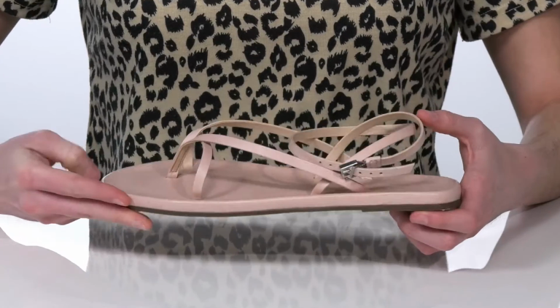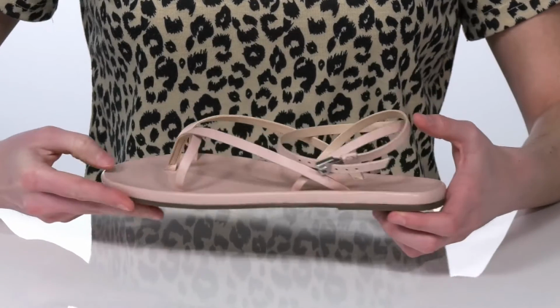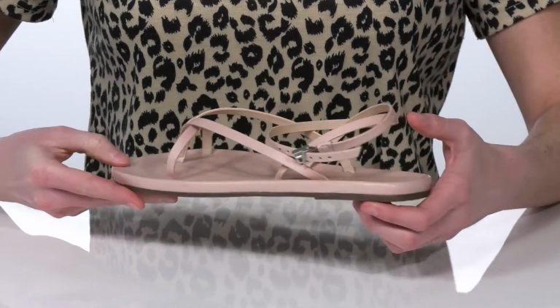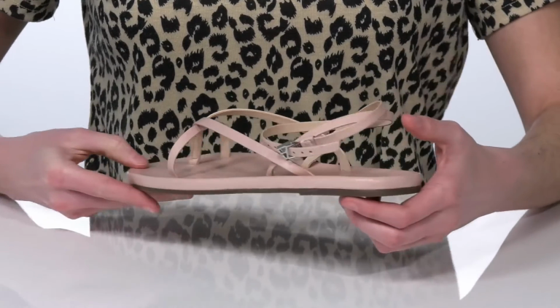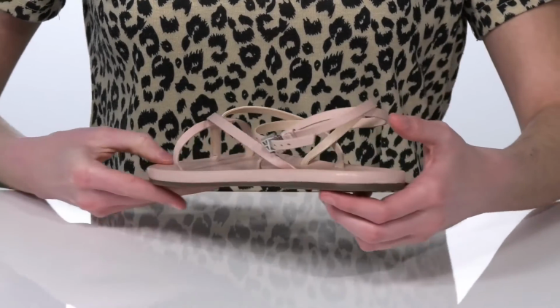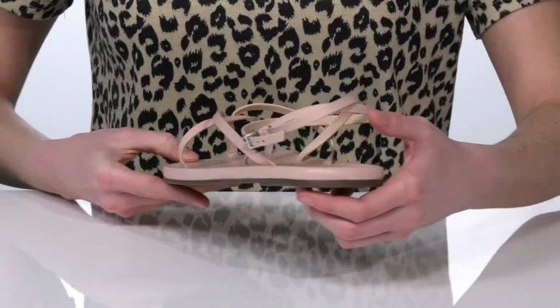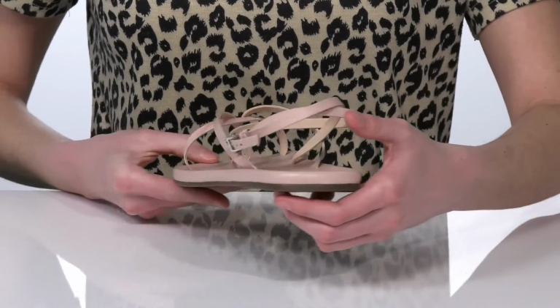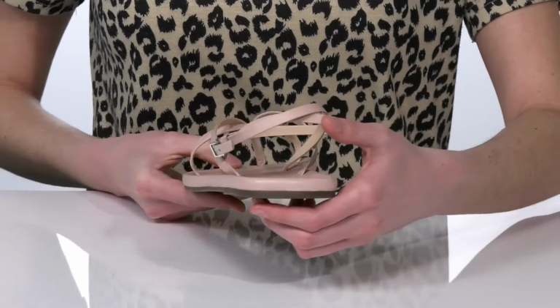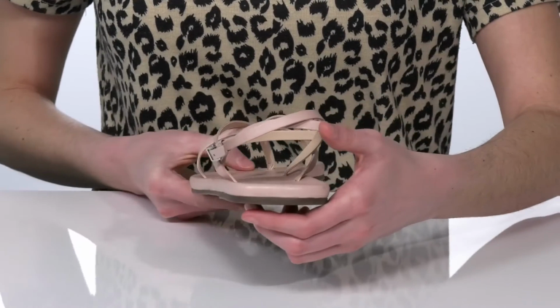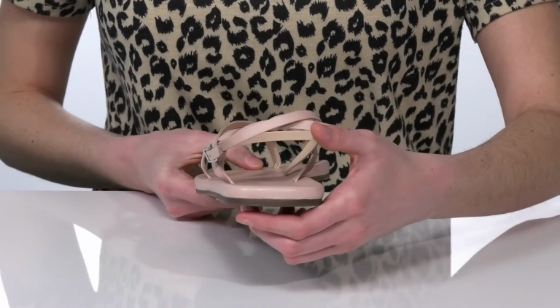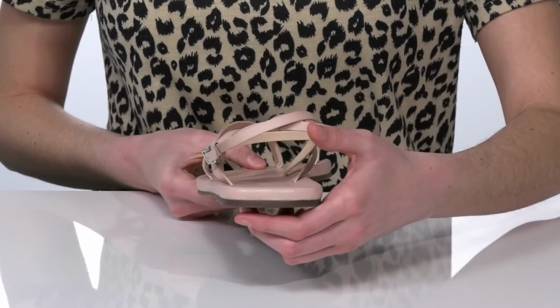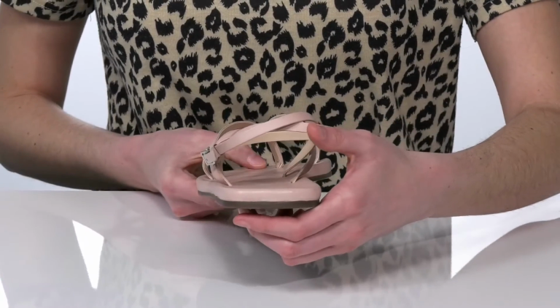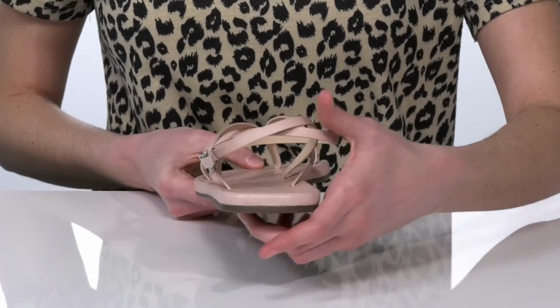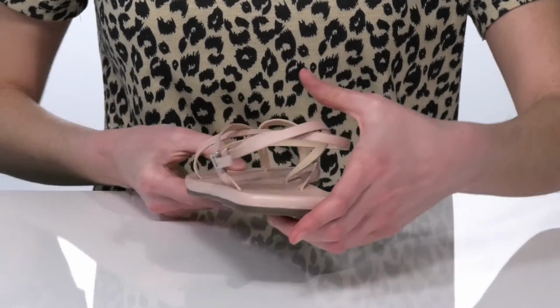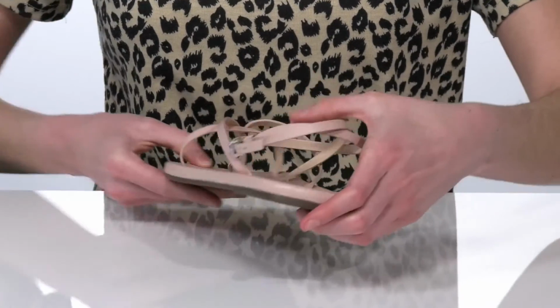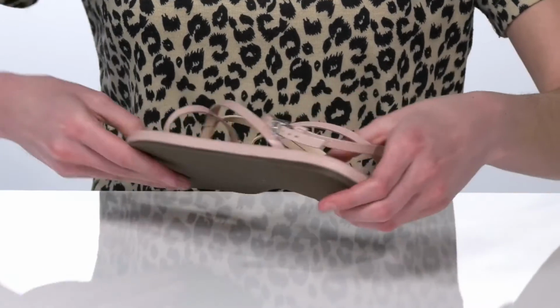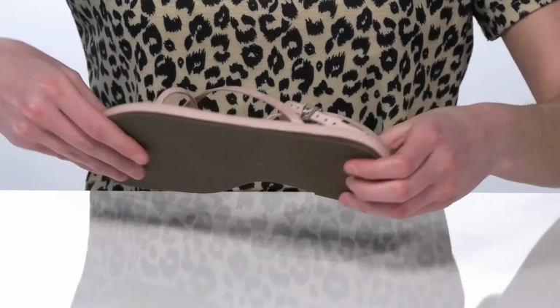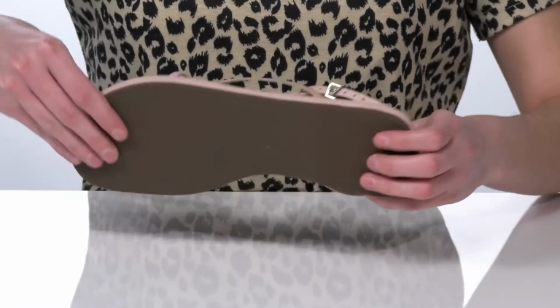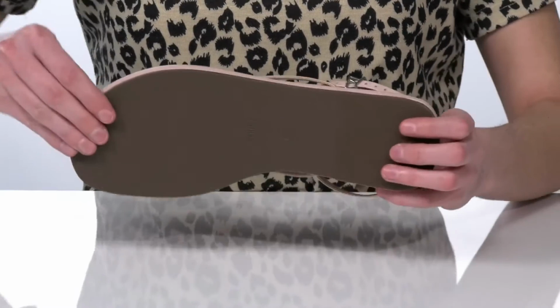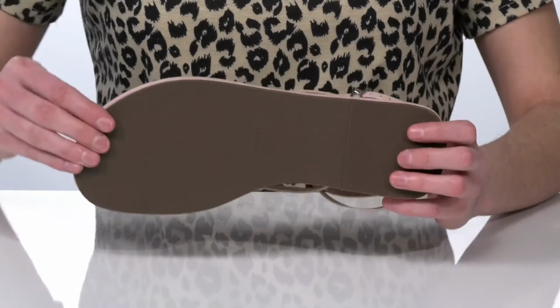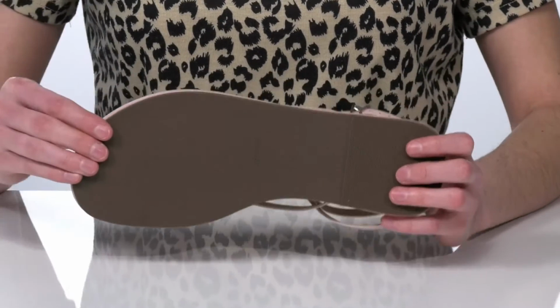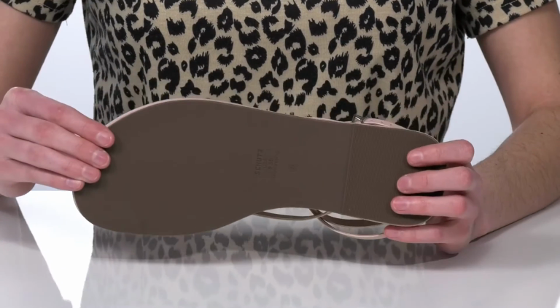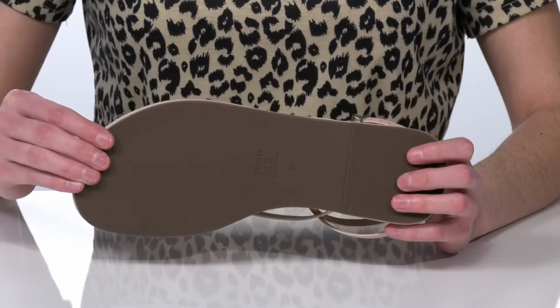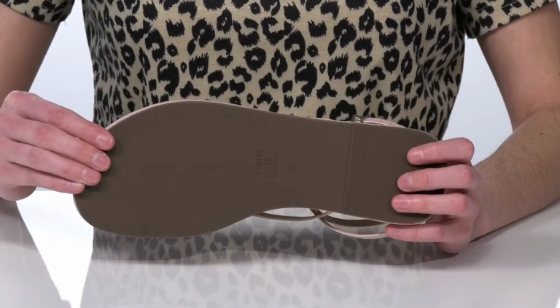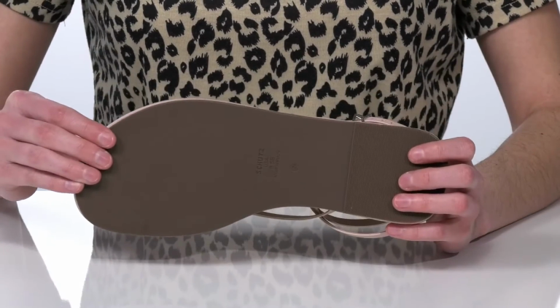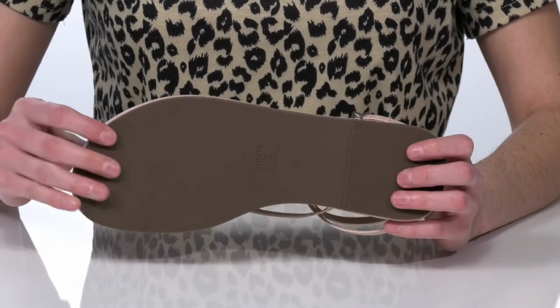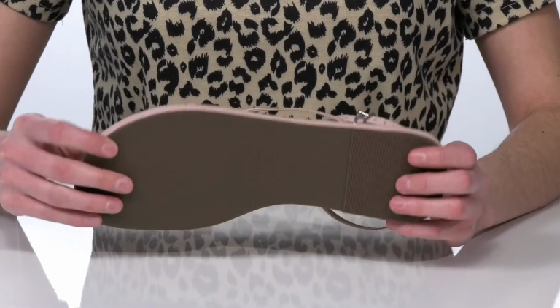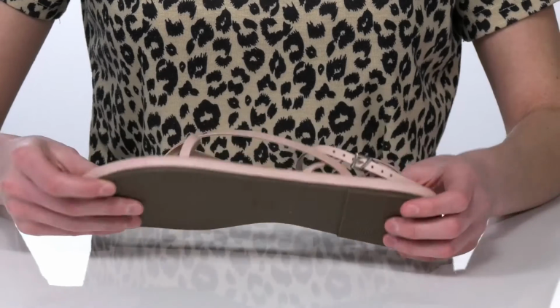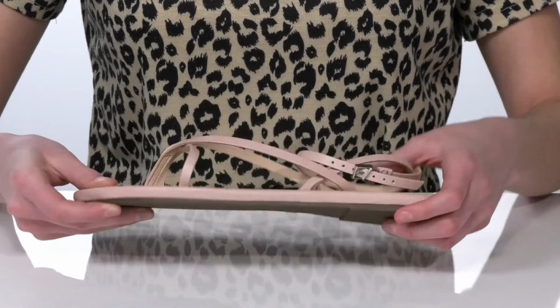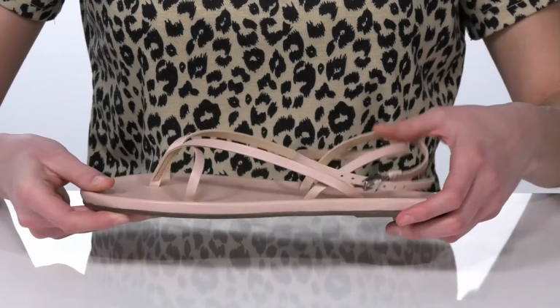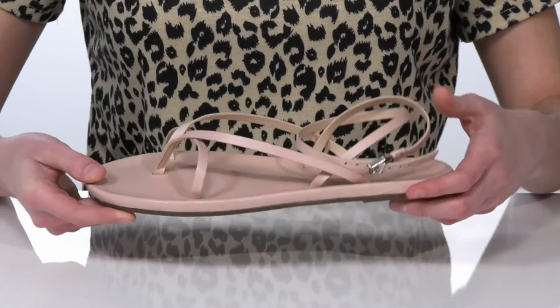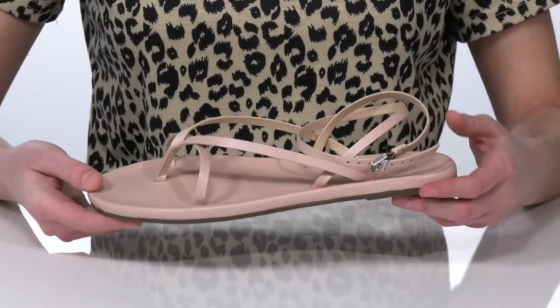There's a micro heel at the back for a small boost, and it's all on top of a lightly textured outsole.